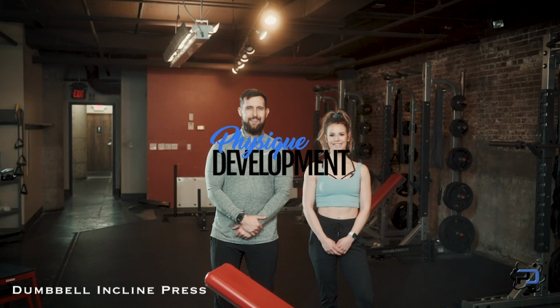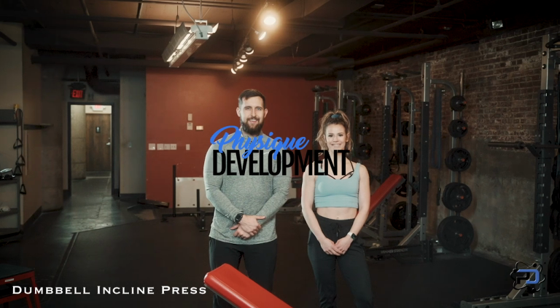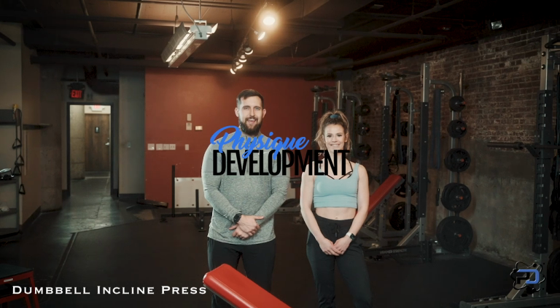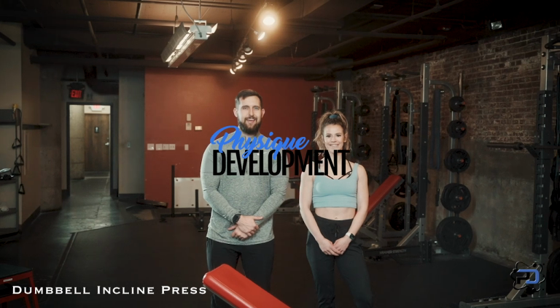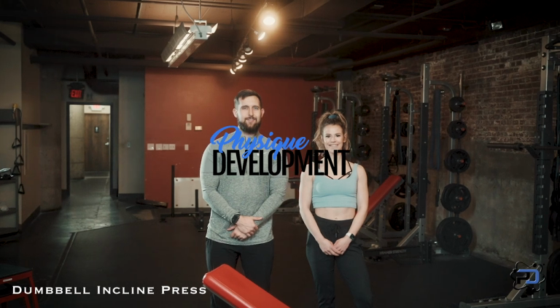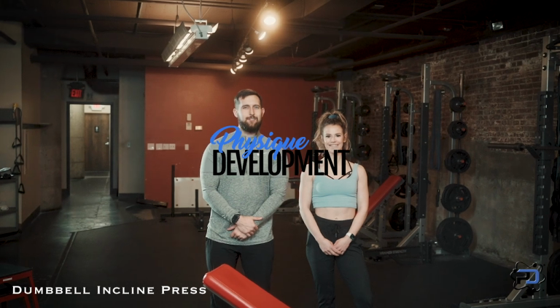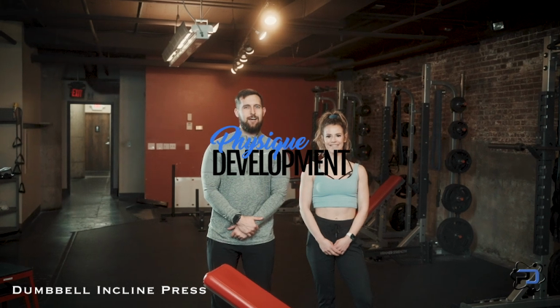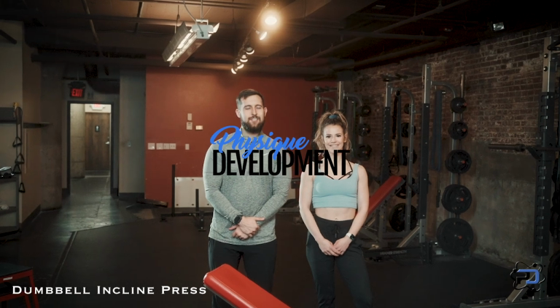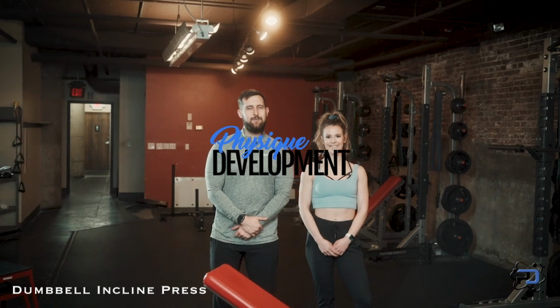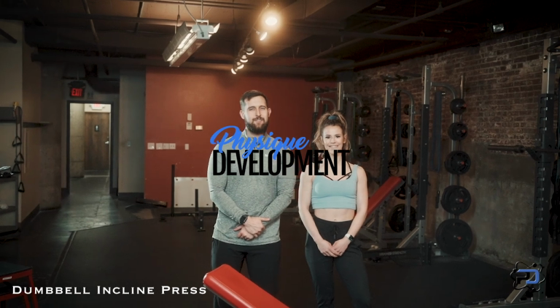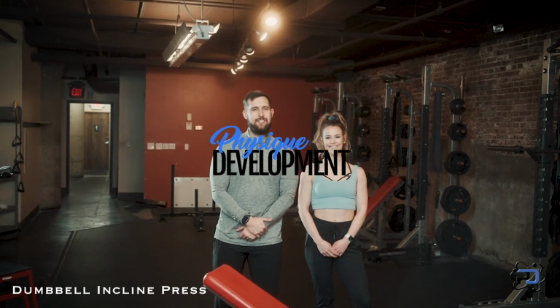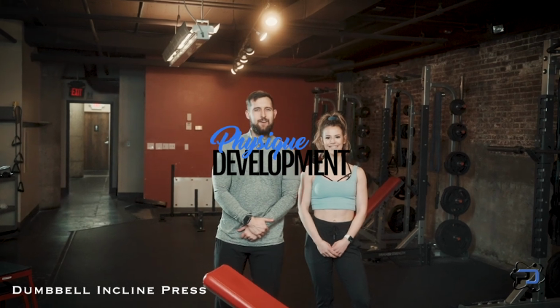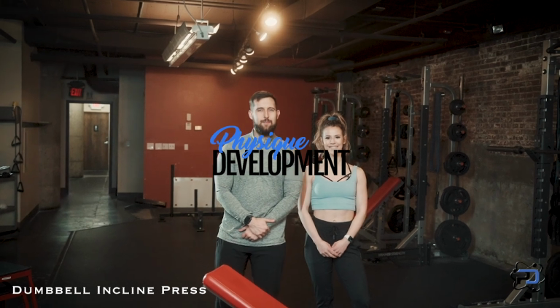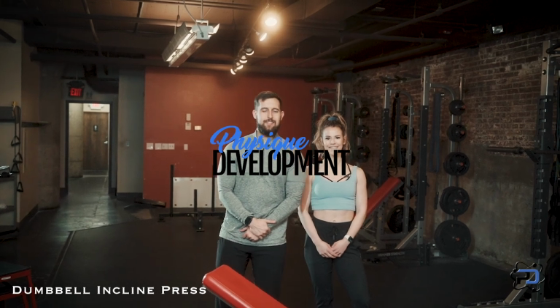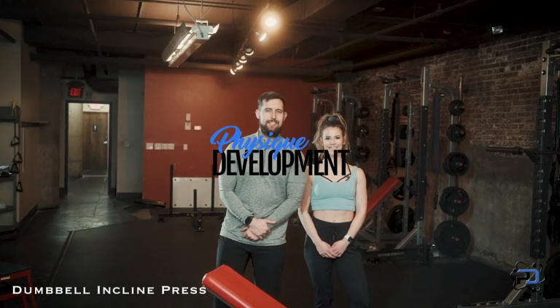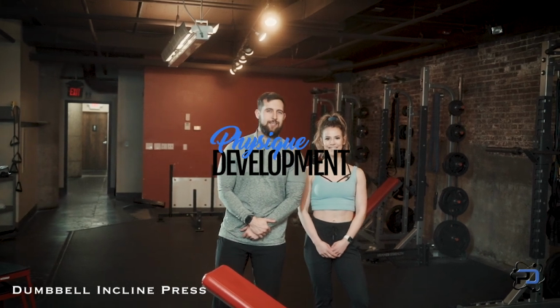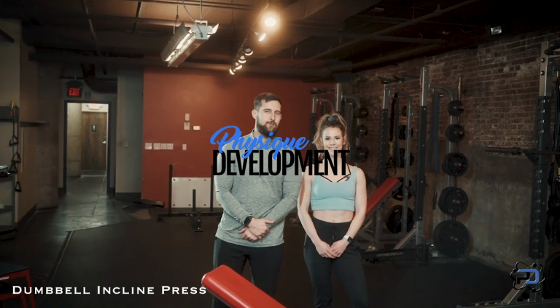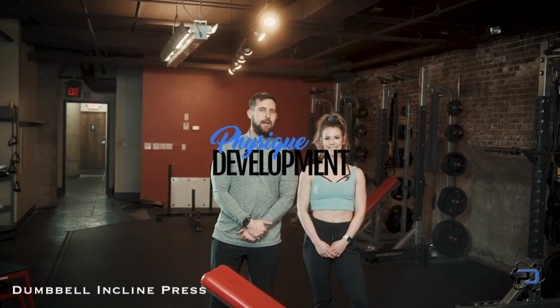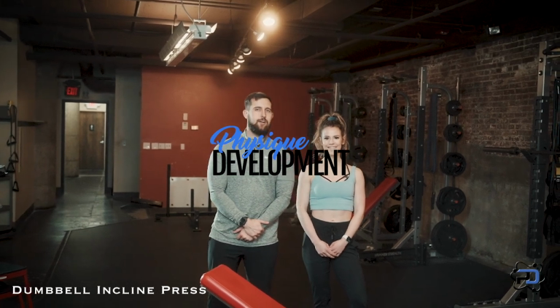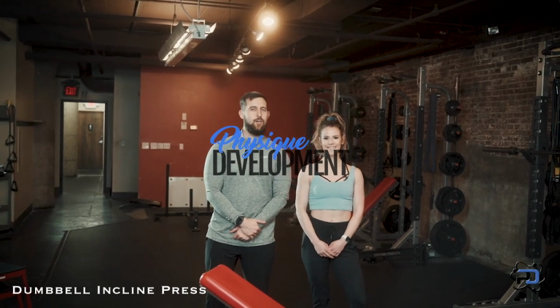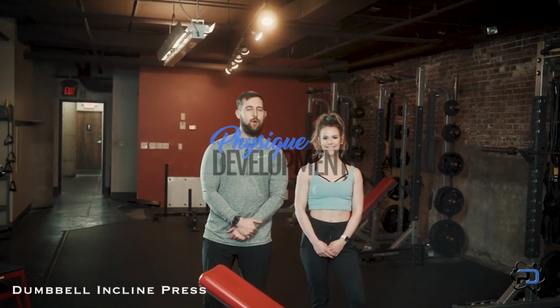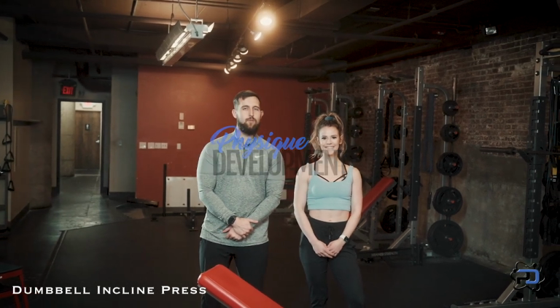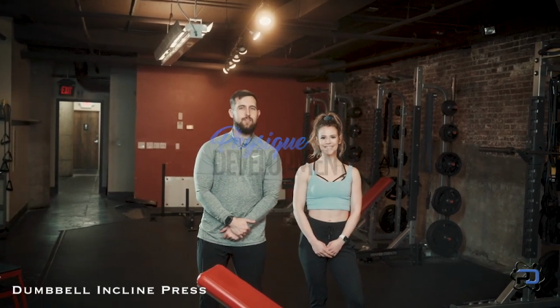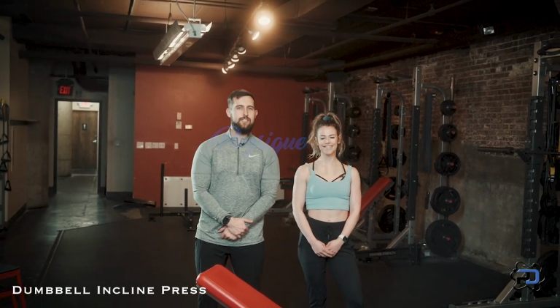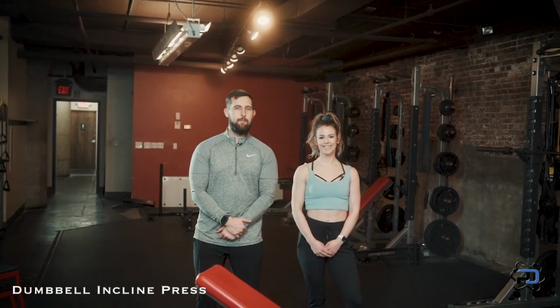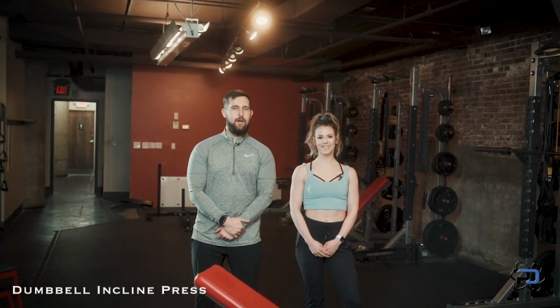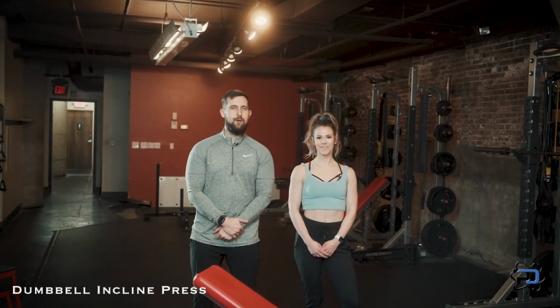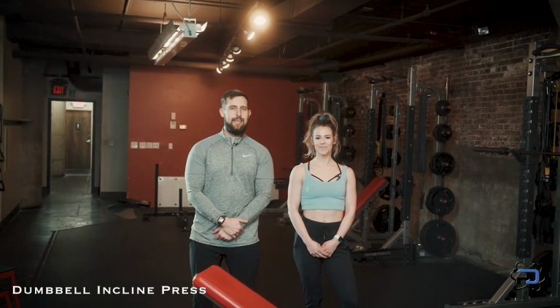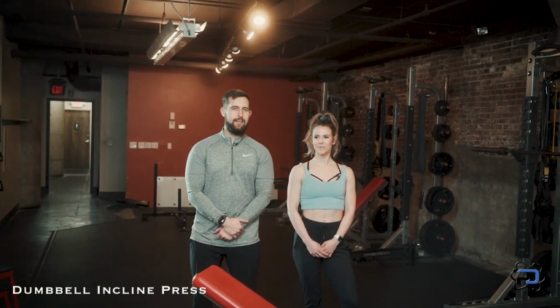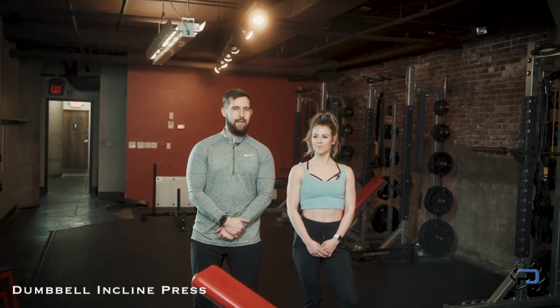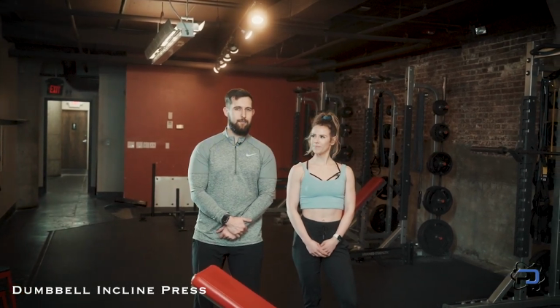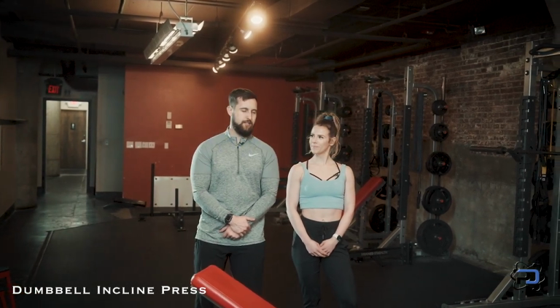Hey guys, Coach Alex here with Physique Development. Today Sue and I are going to go over the dumbbell incline press.